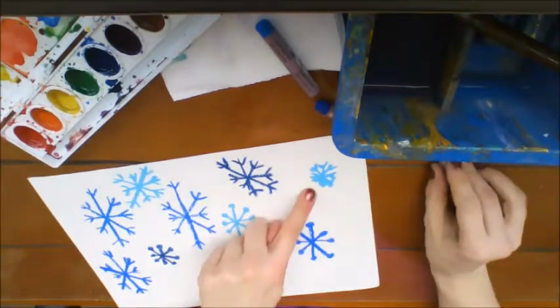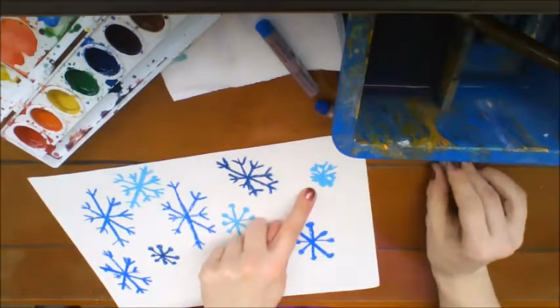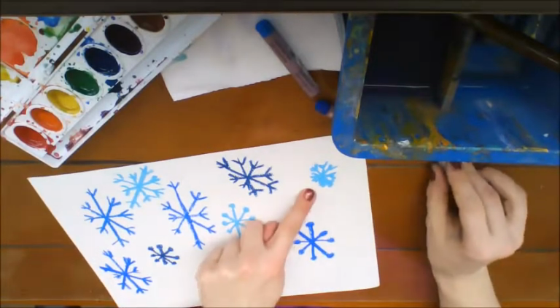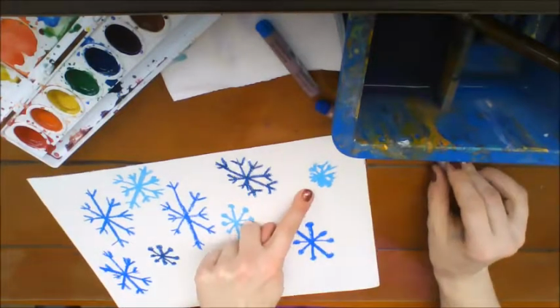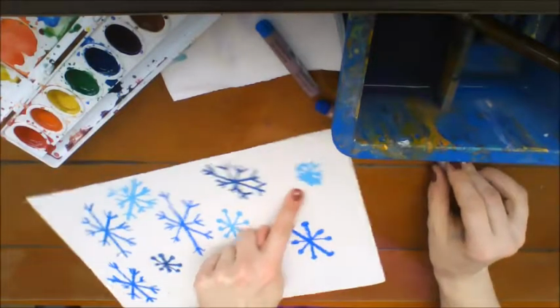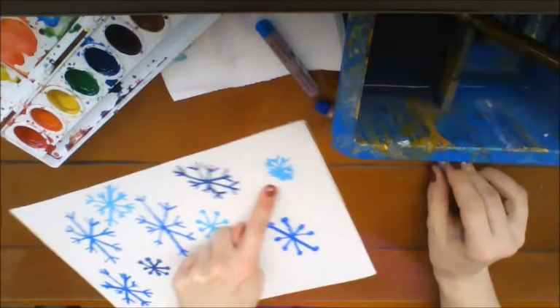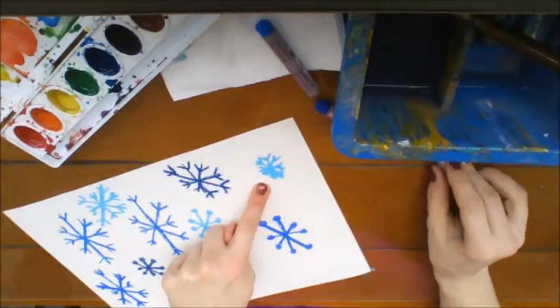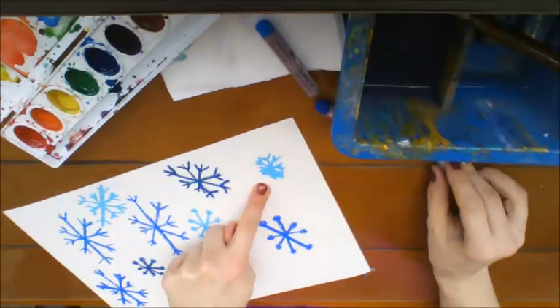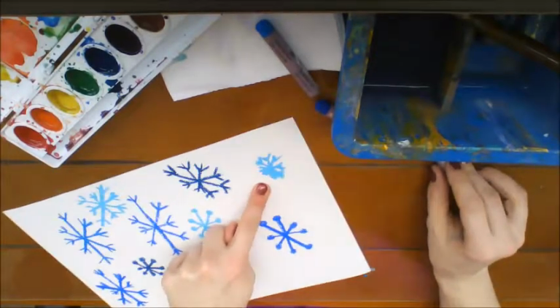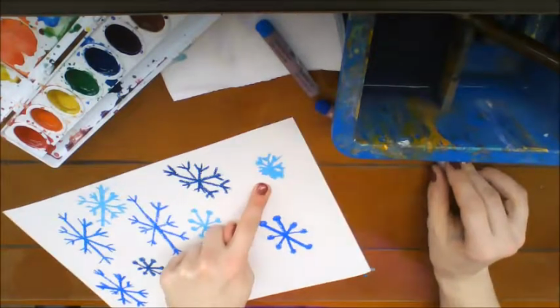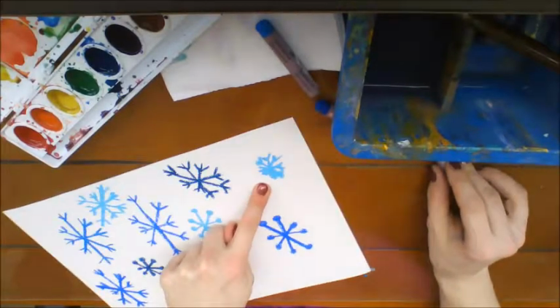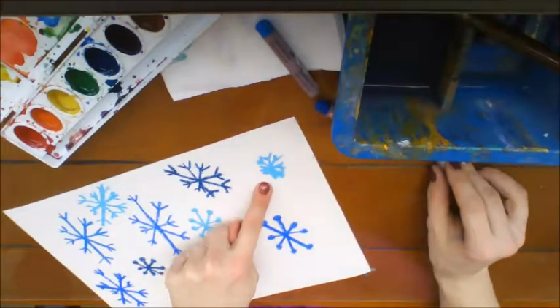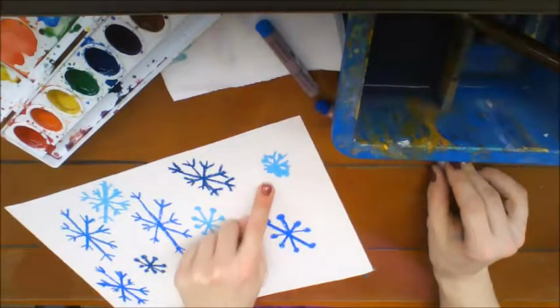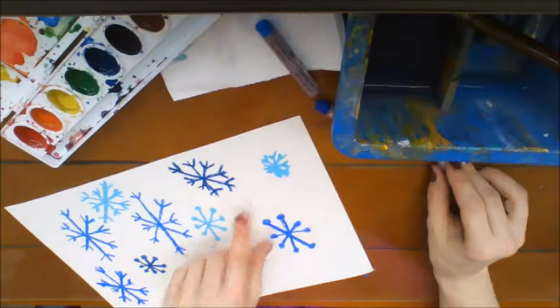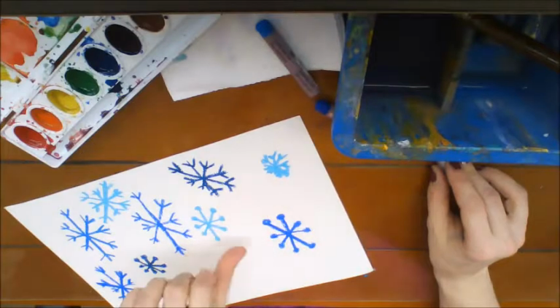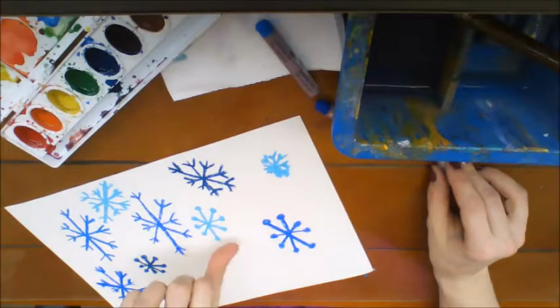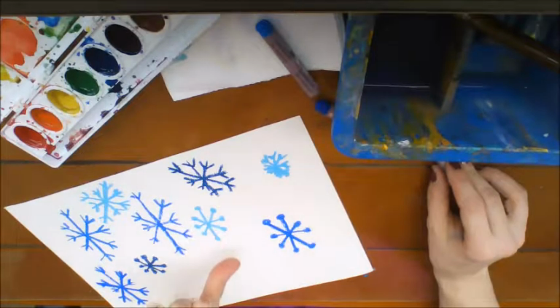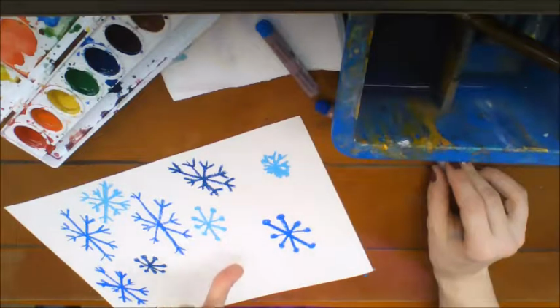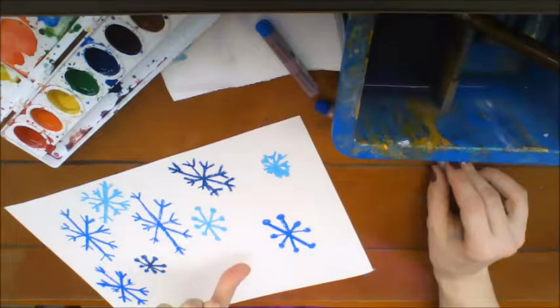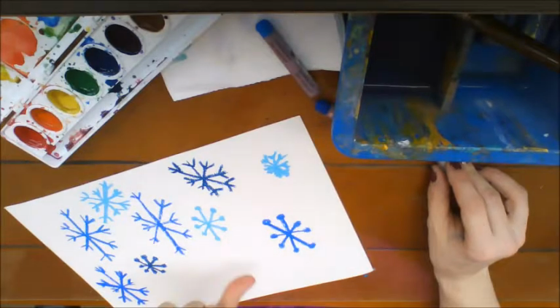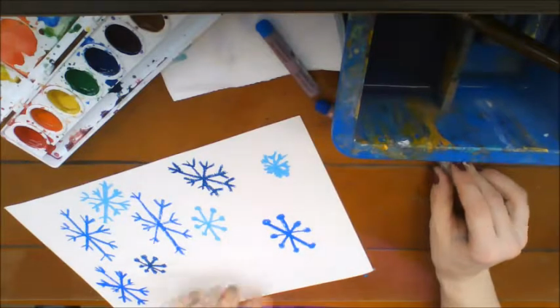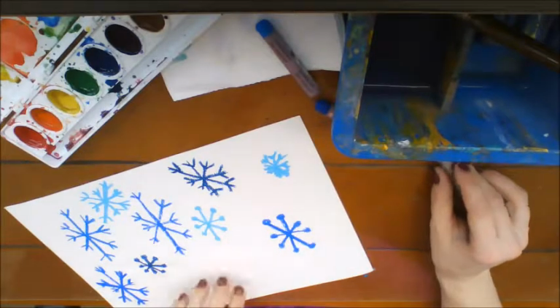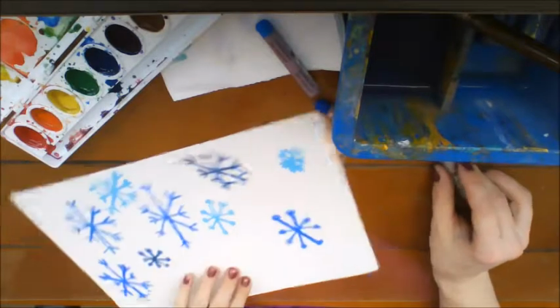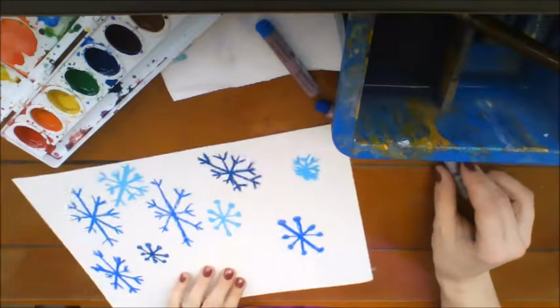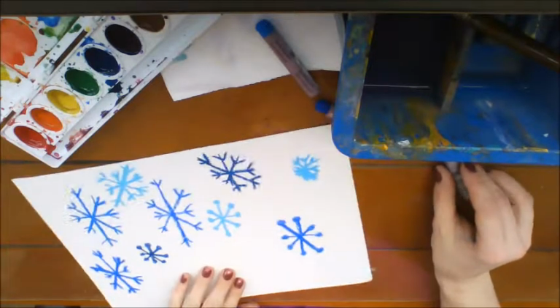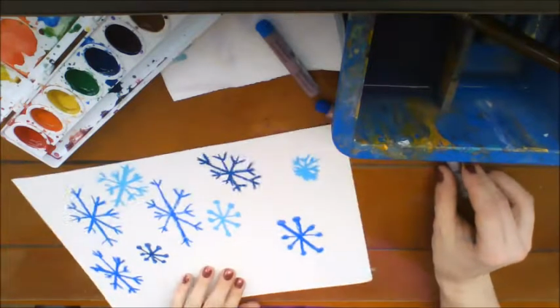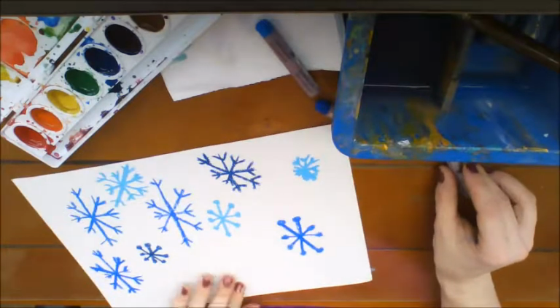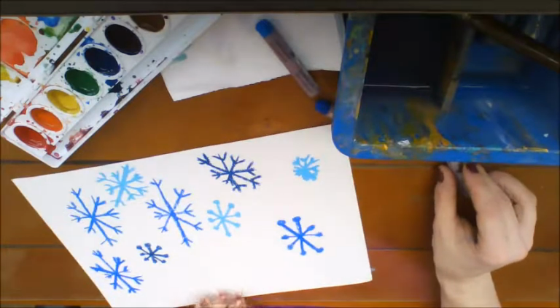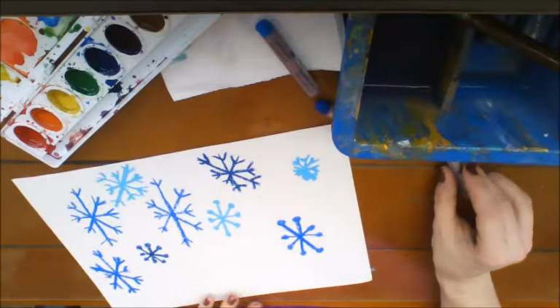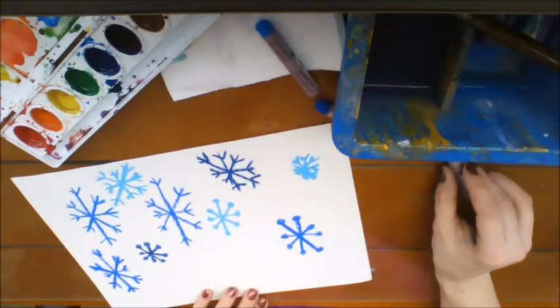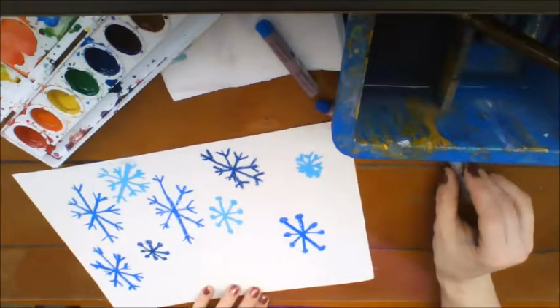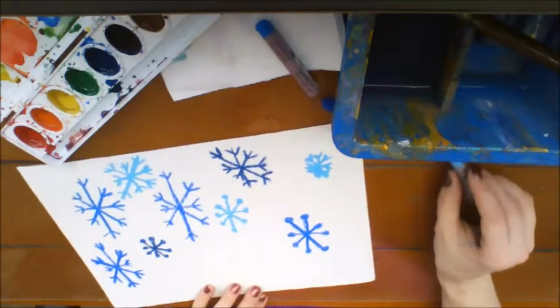See what happens when you make them too small — it looks like a blue blob.